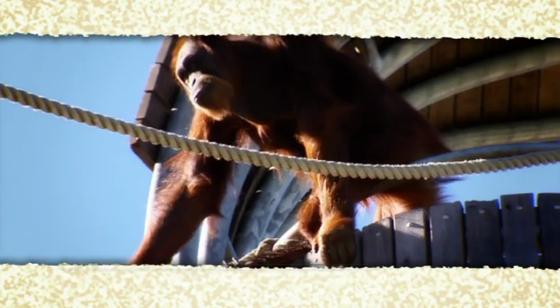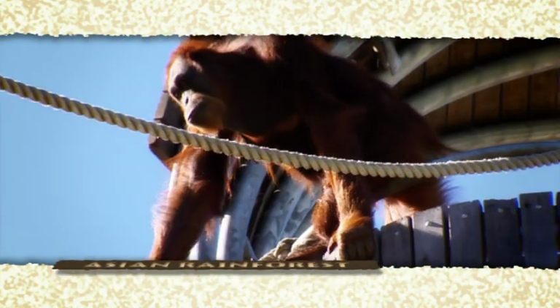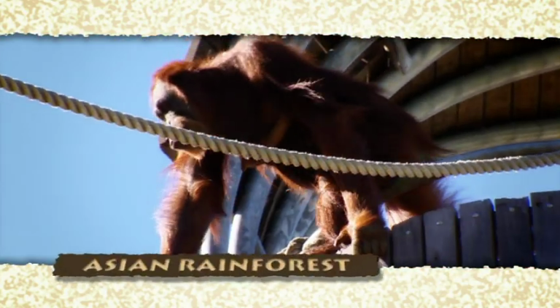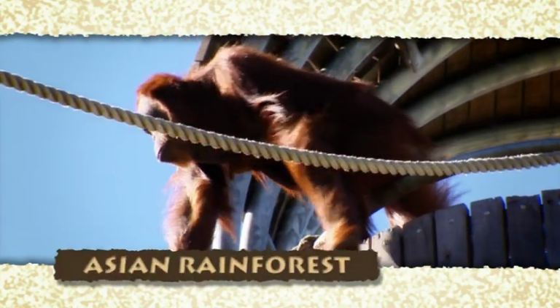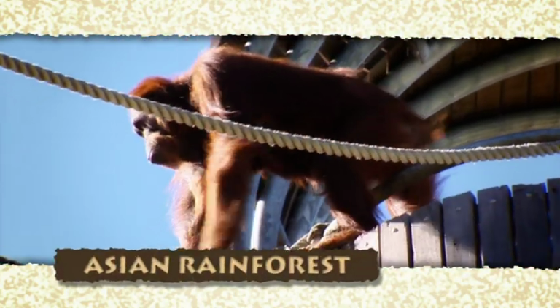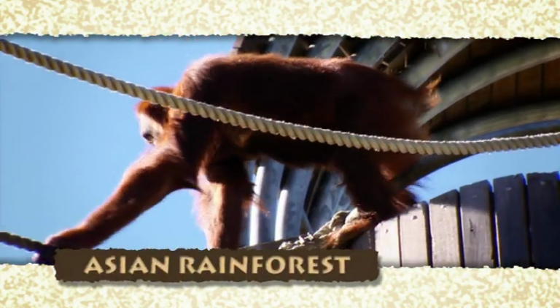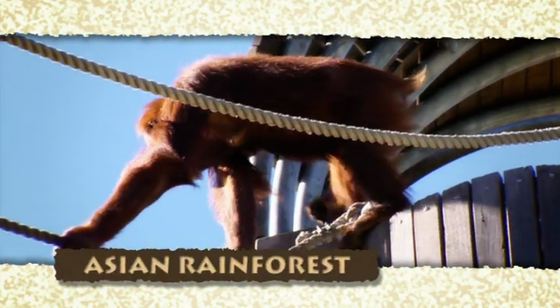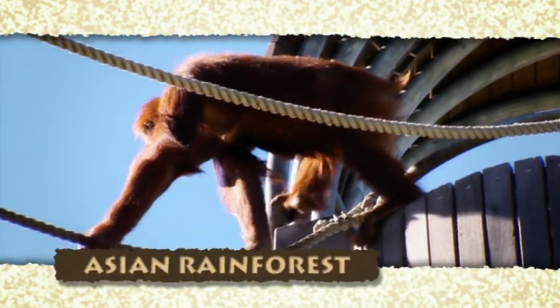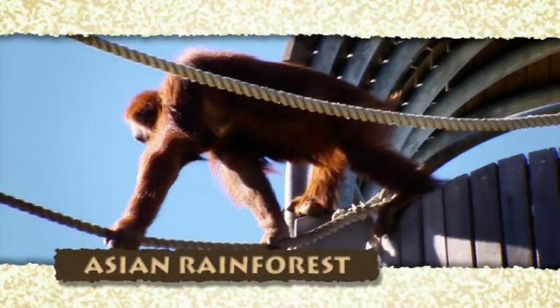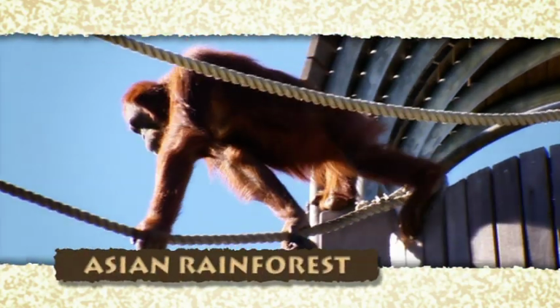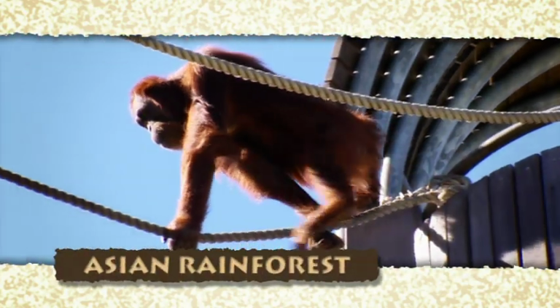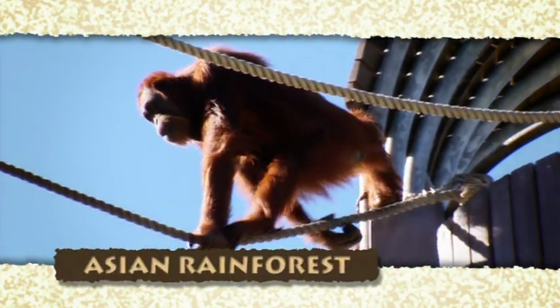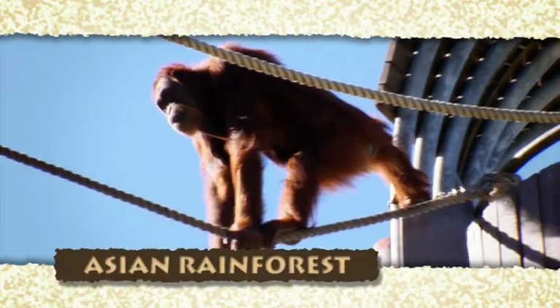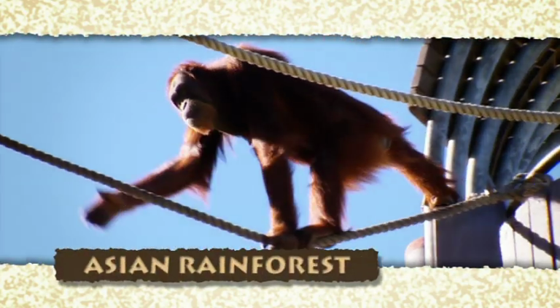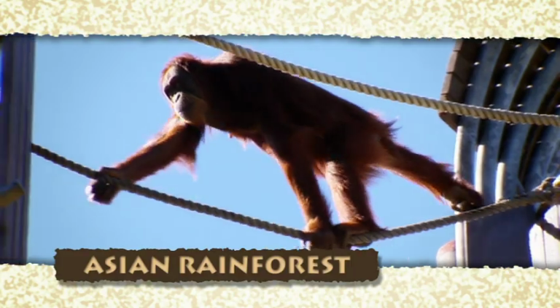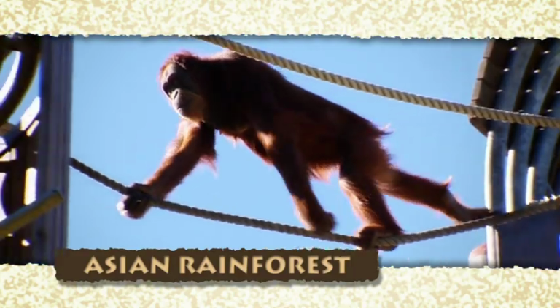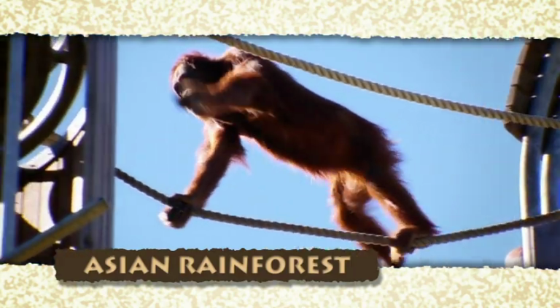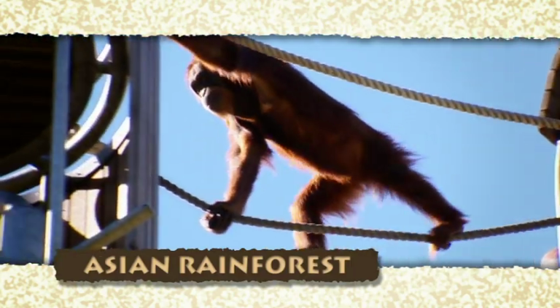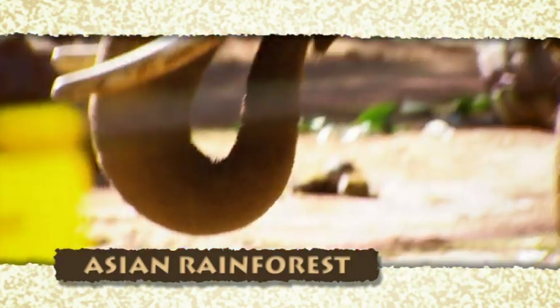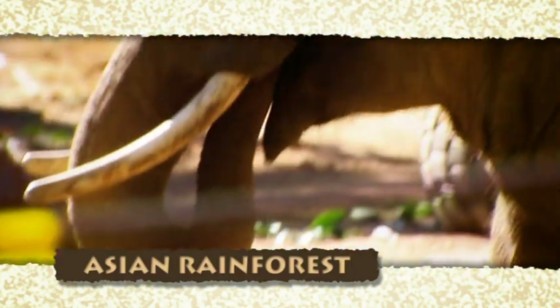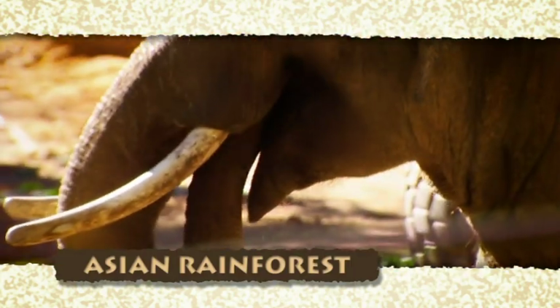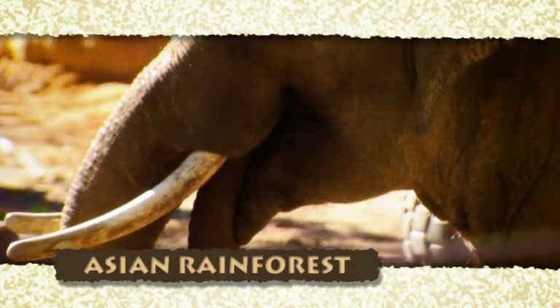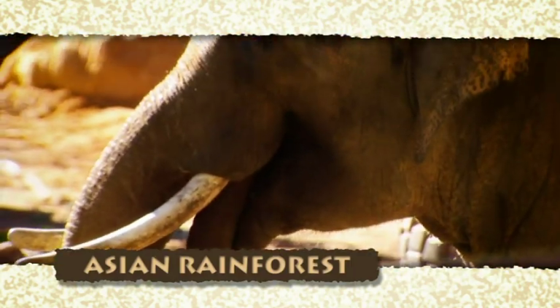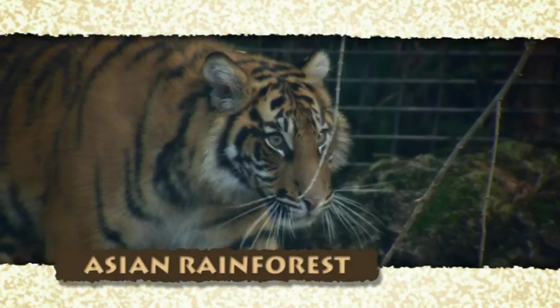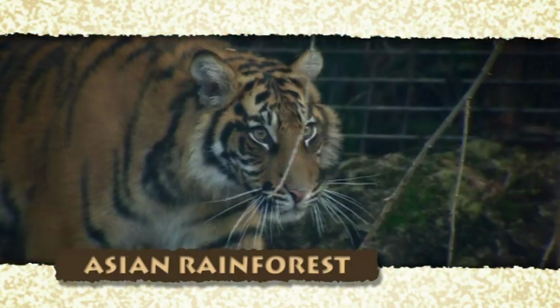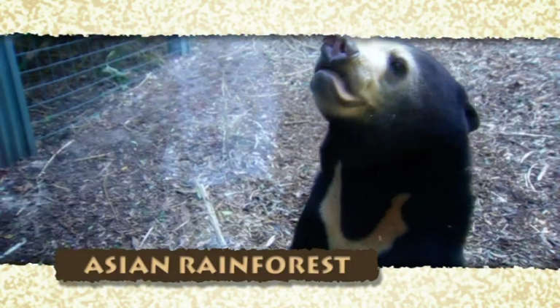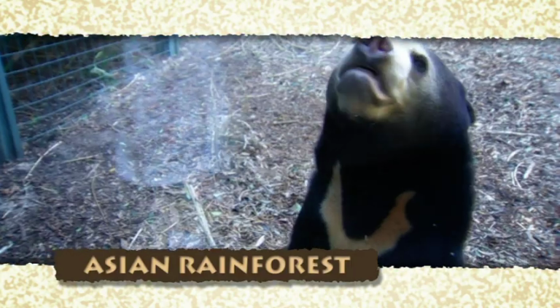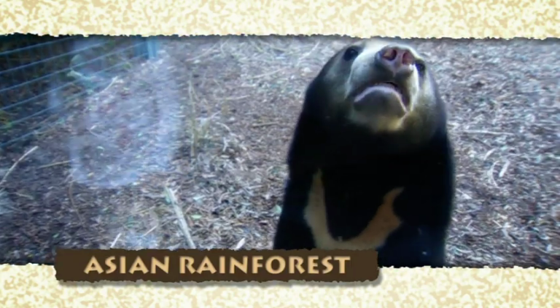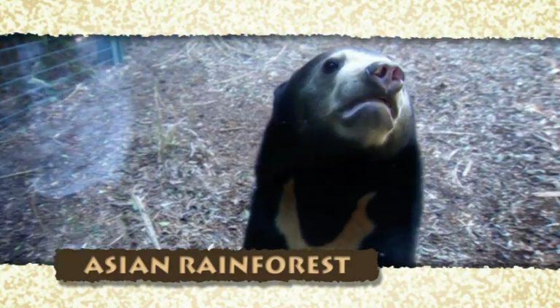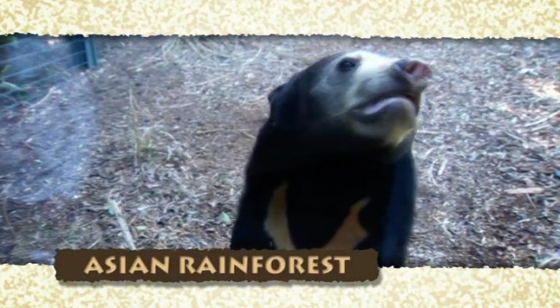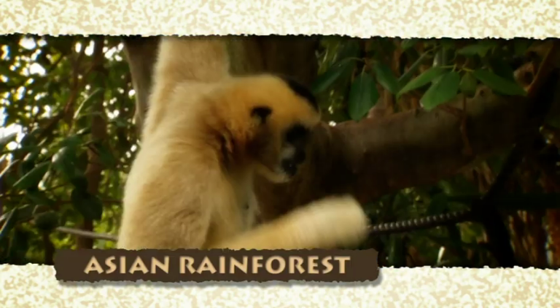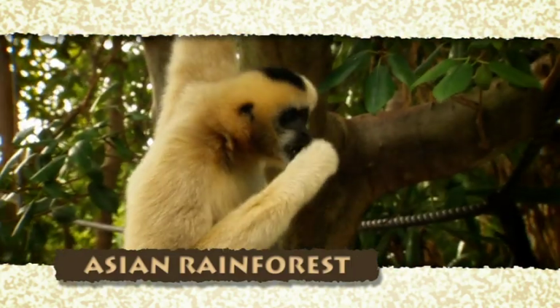The Asian rainforest is home to a colony of orangutans, elephants, tigers, sun bears and gibbons.